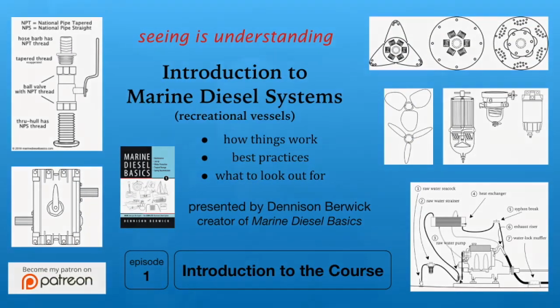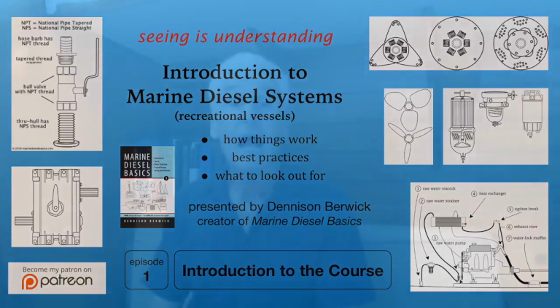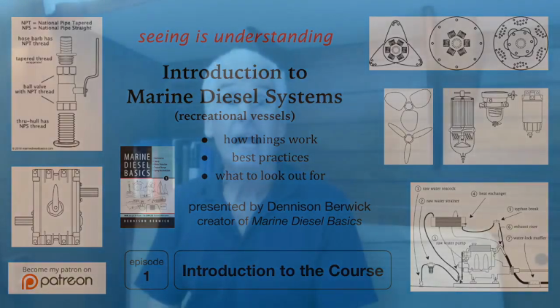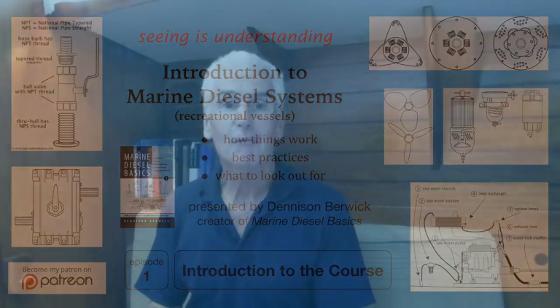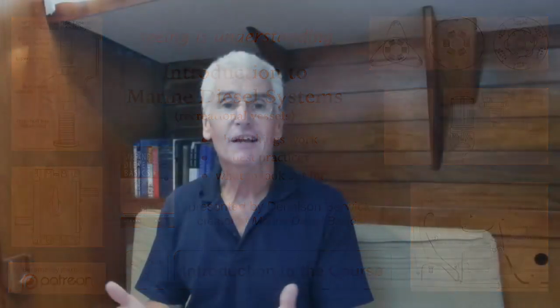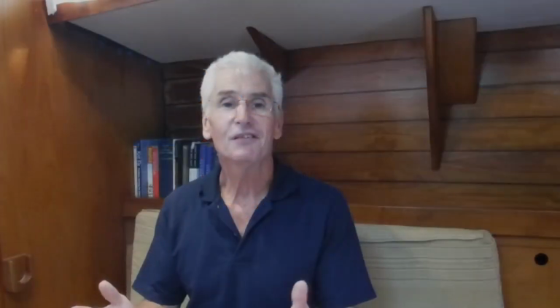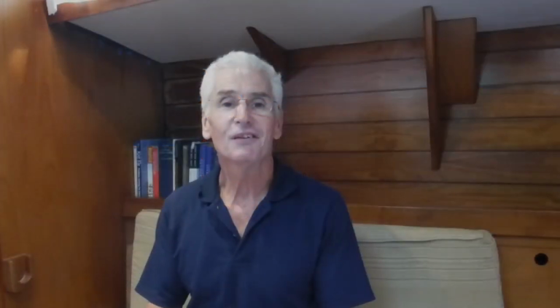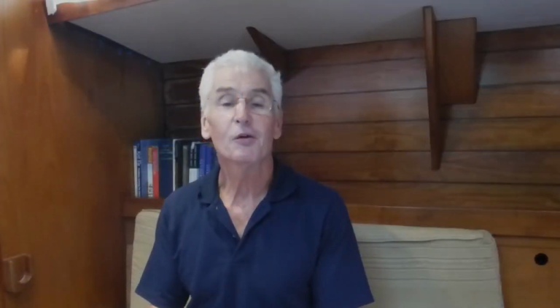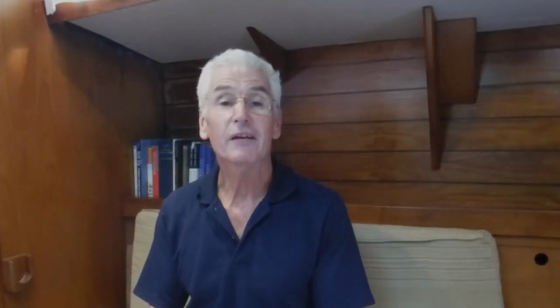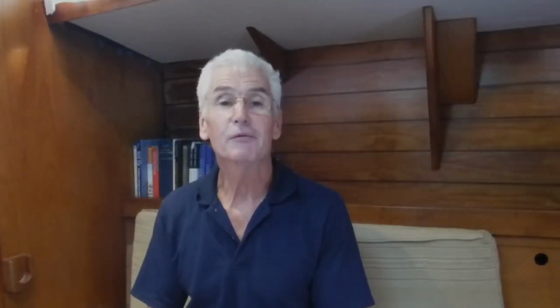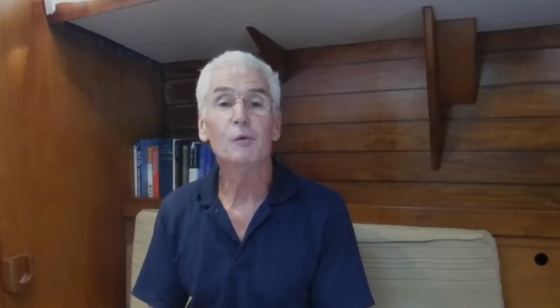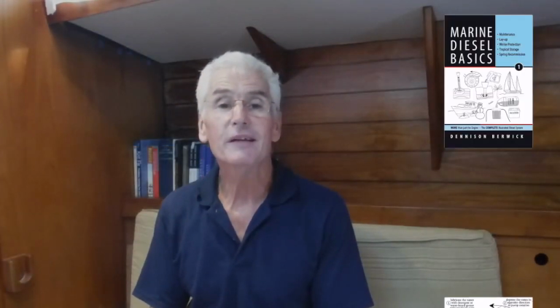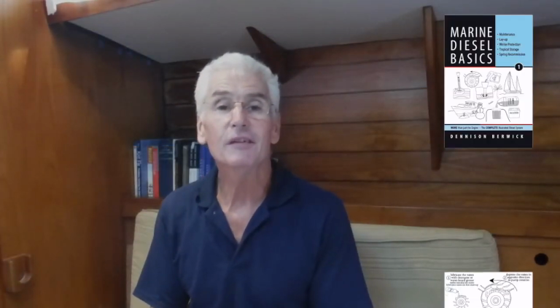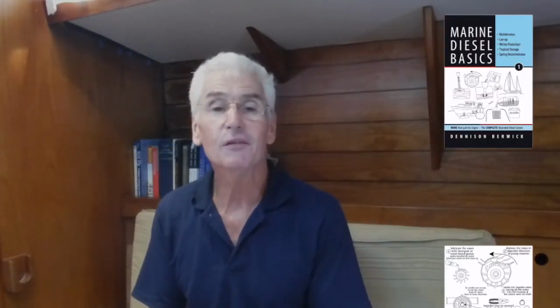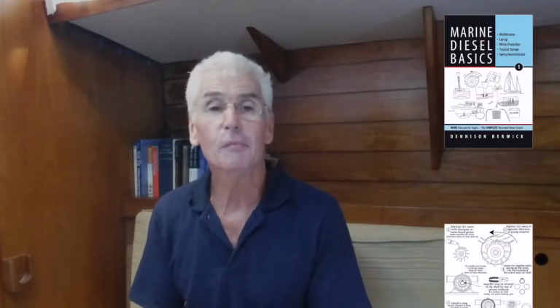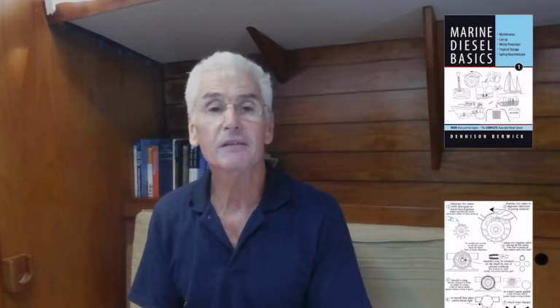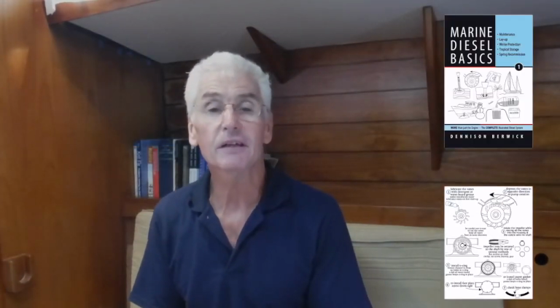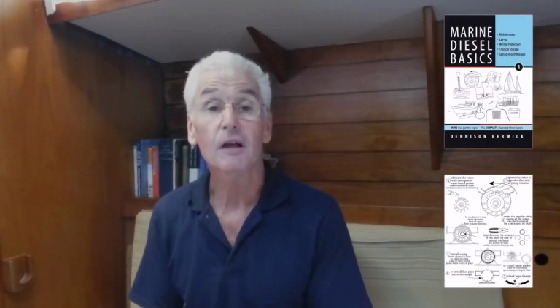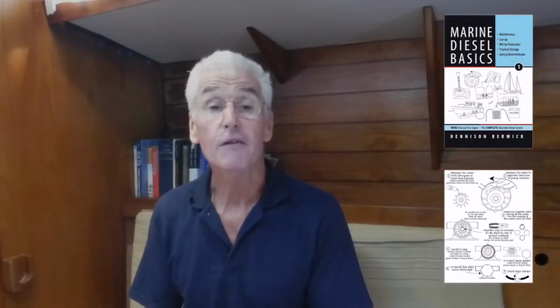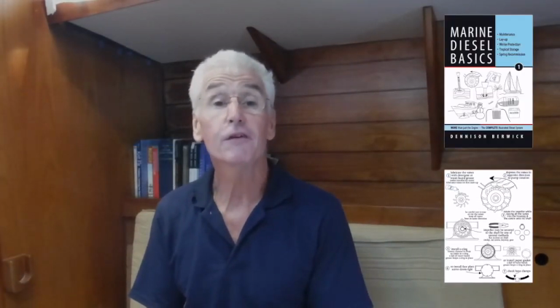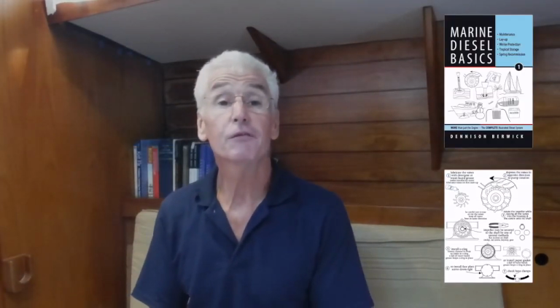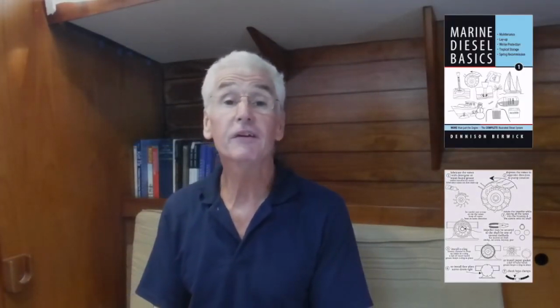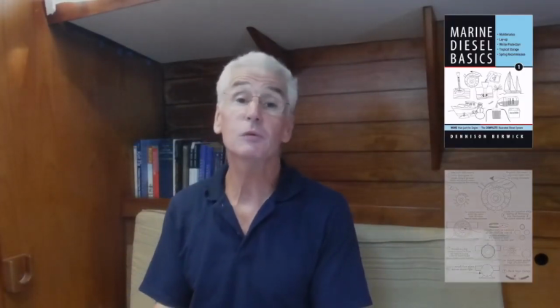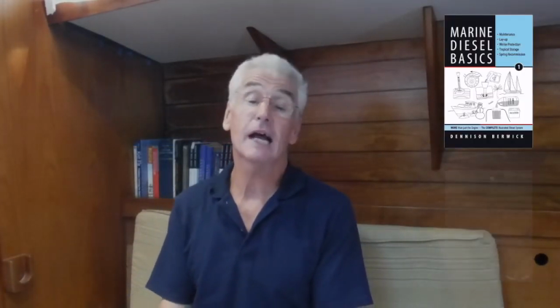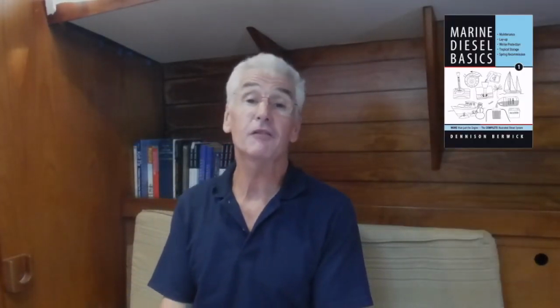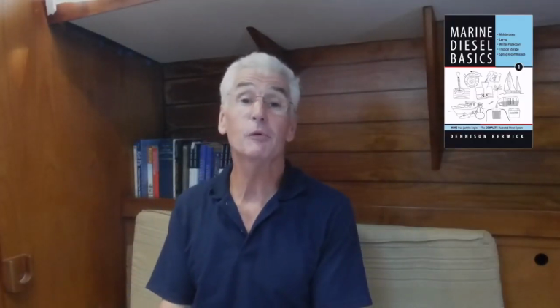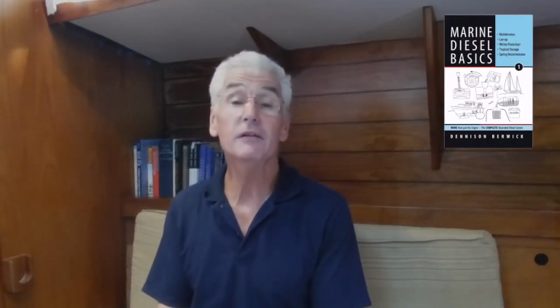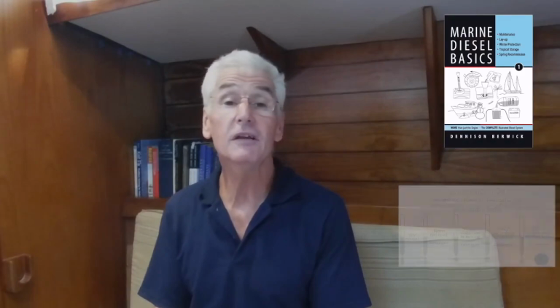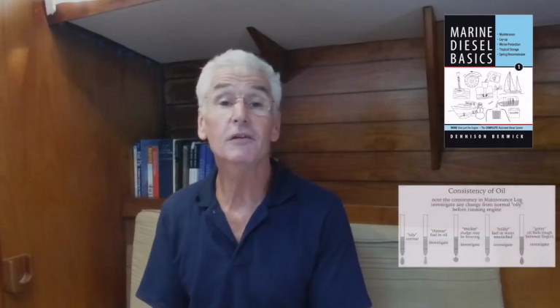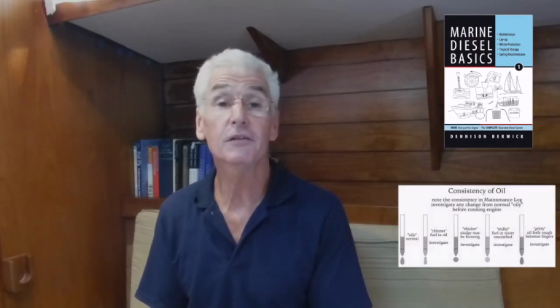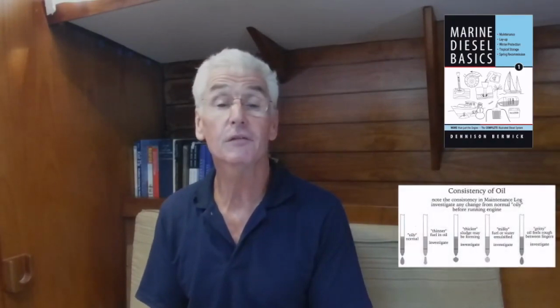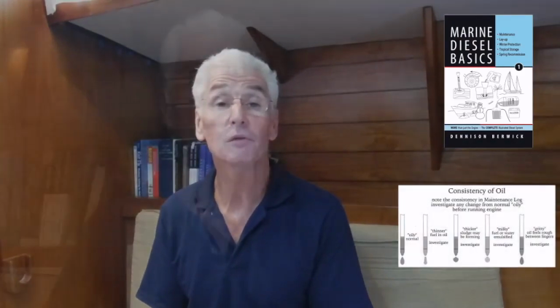Hi, I'm Denison, creator of Marine Diesel Basics, the first visual guide to marine diesel systems.